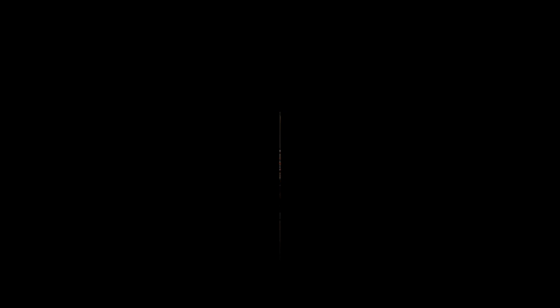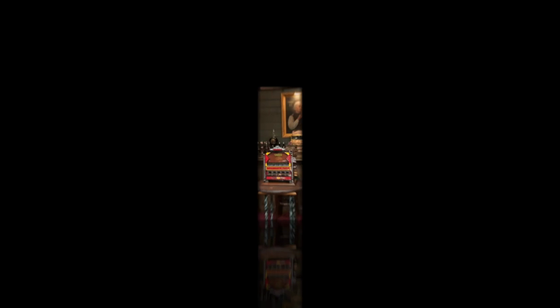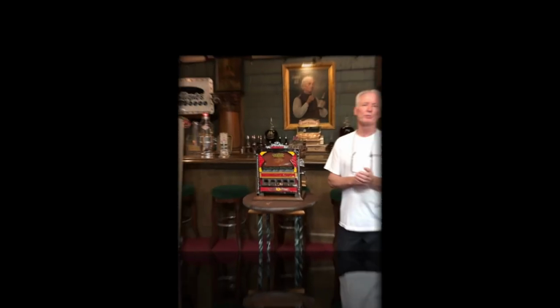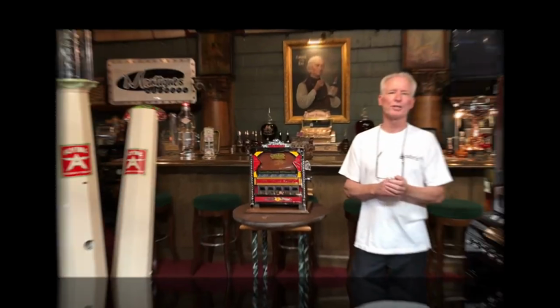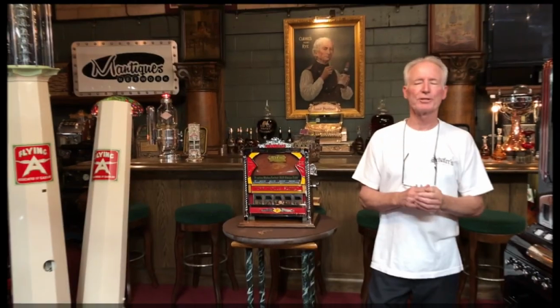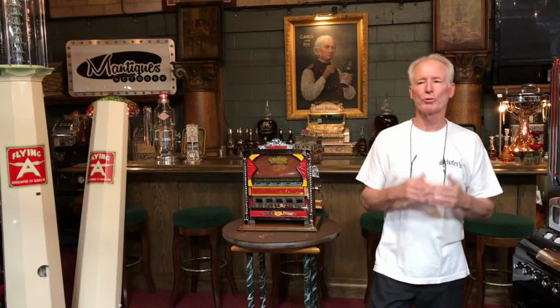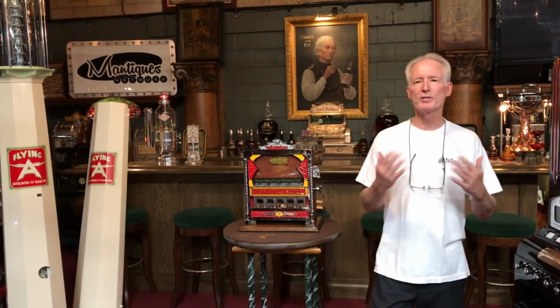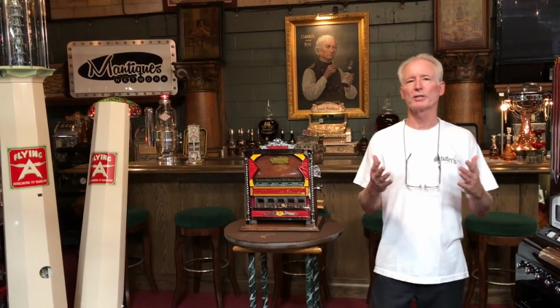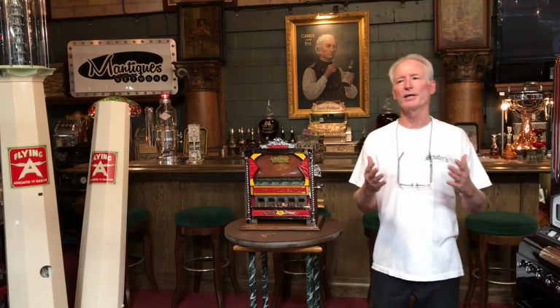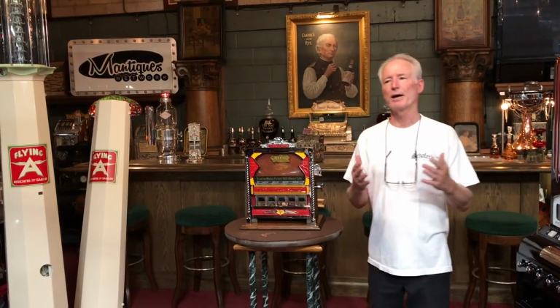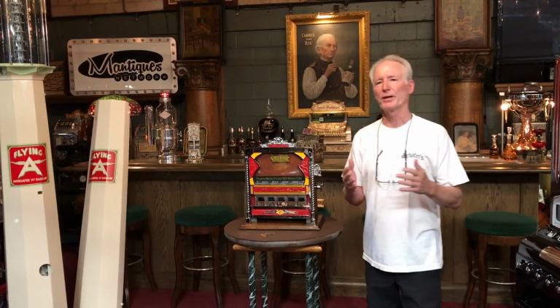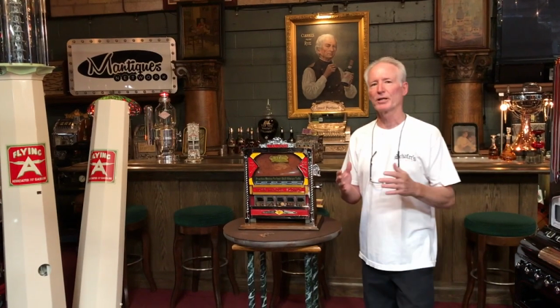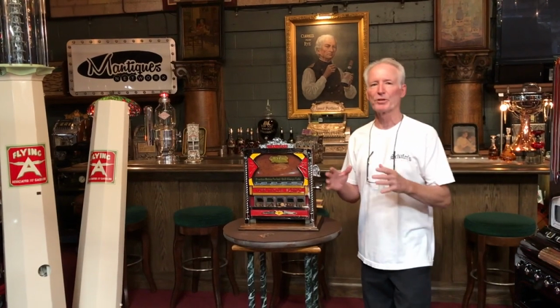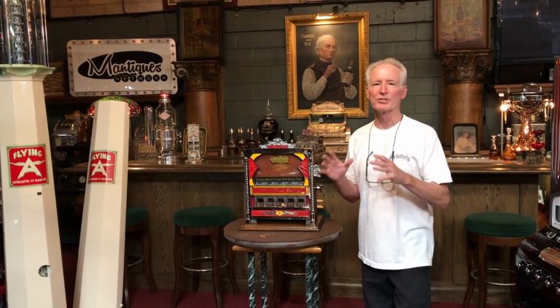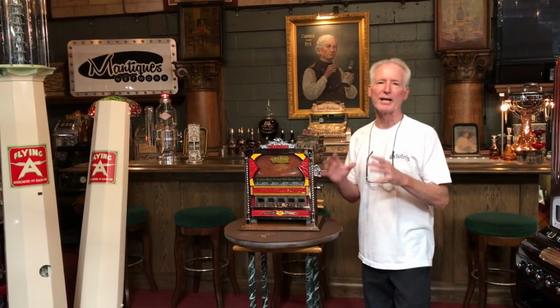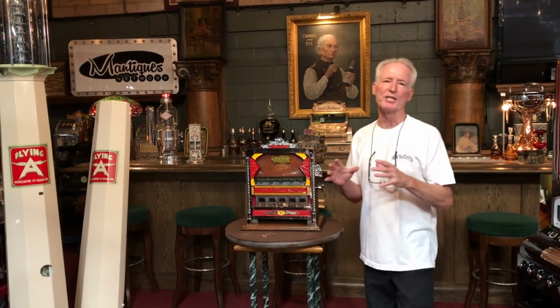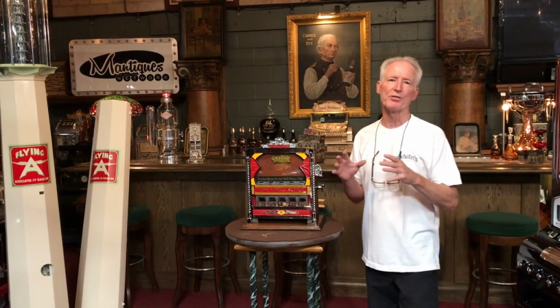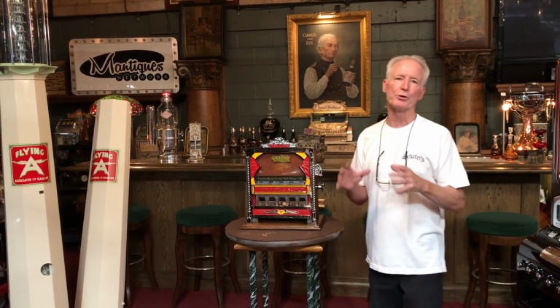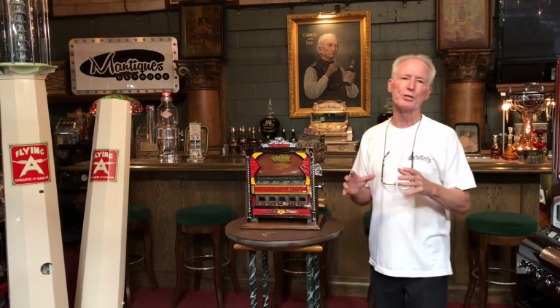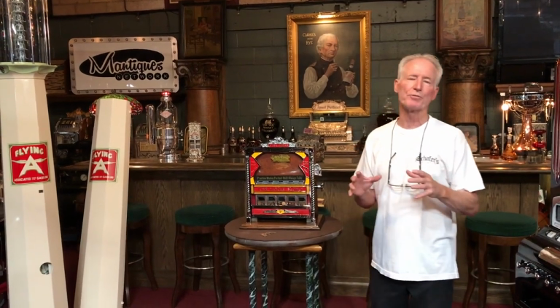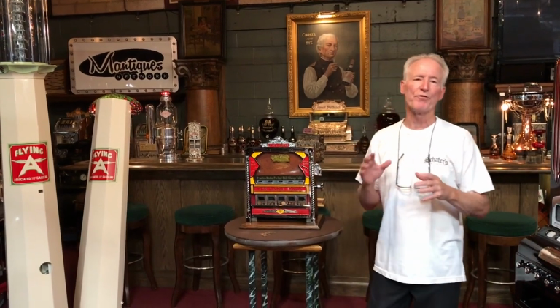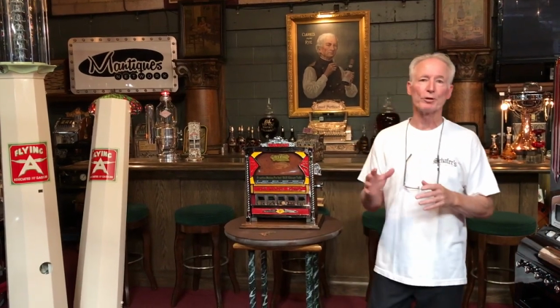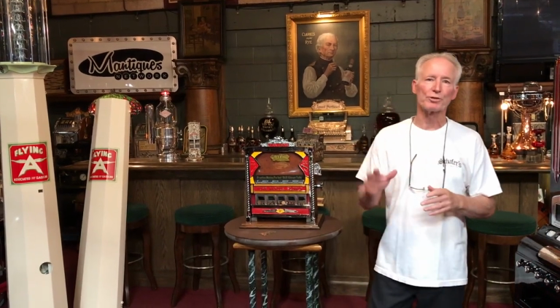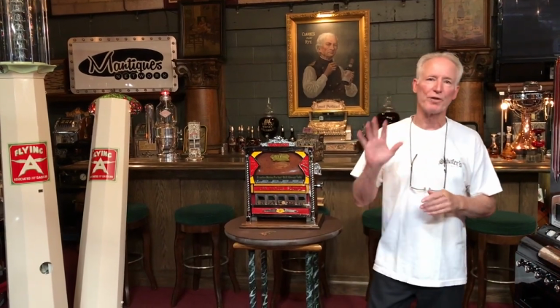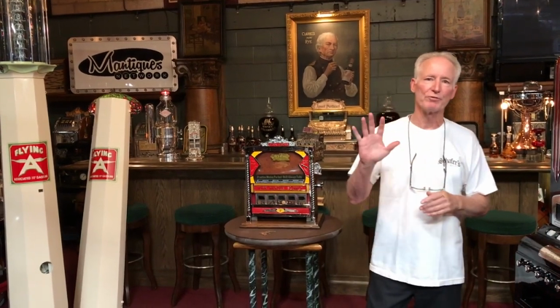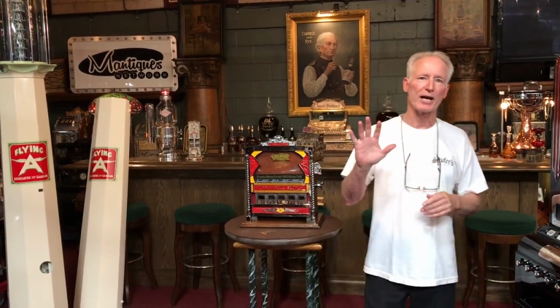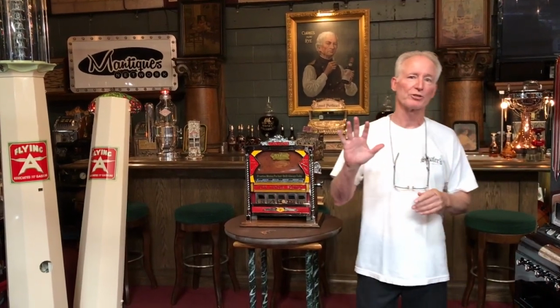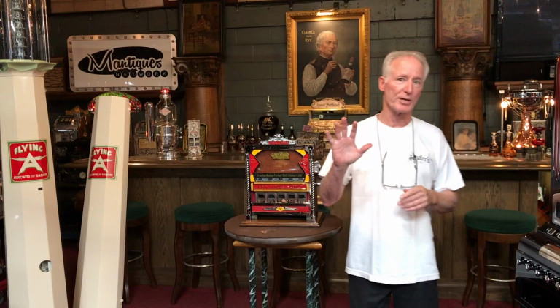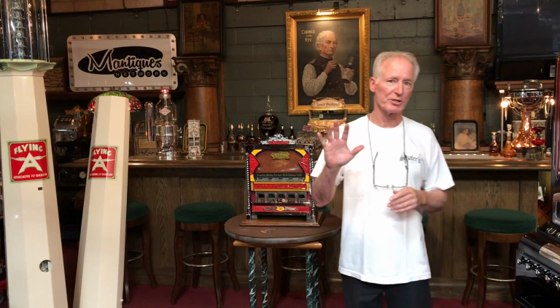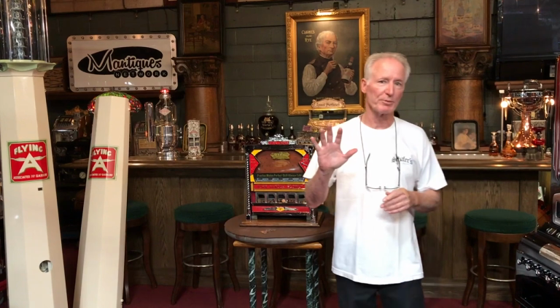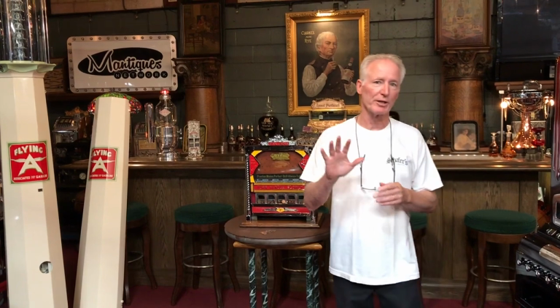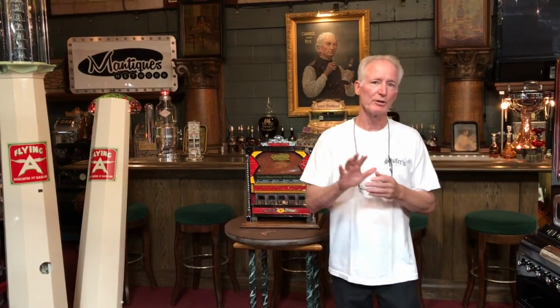Folks, how you doing today? So recently I picked up this 1930s Fields Five Jacks Trade Stimulator.